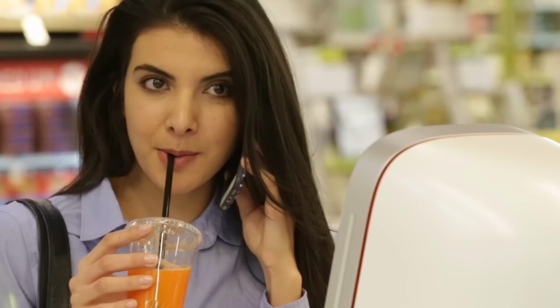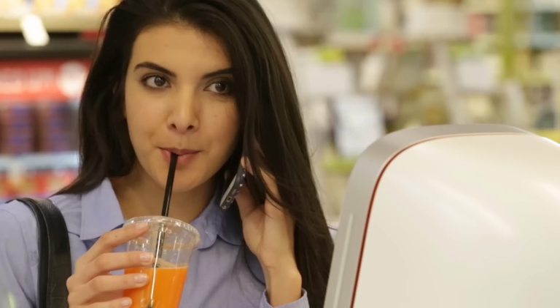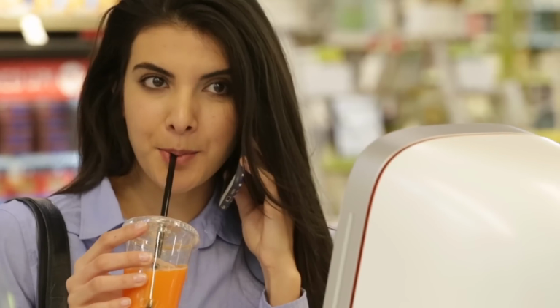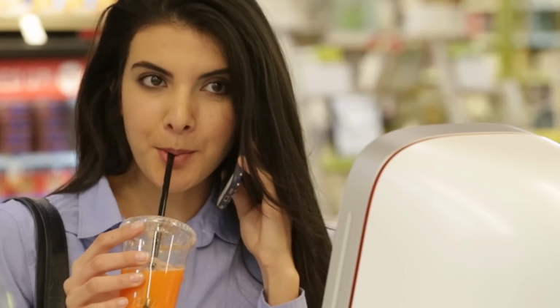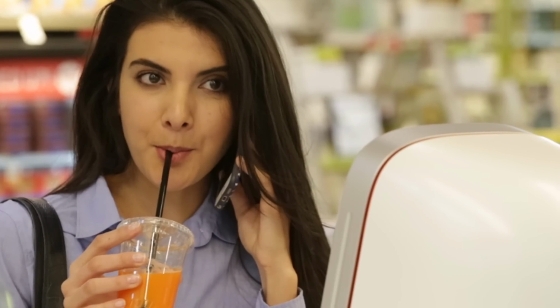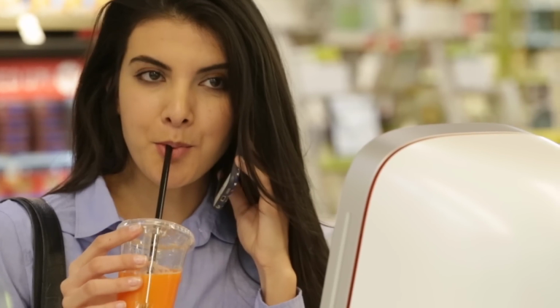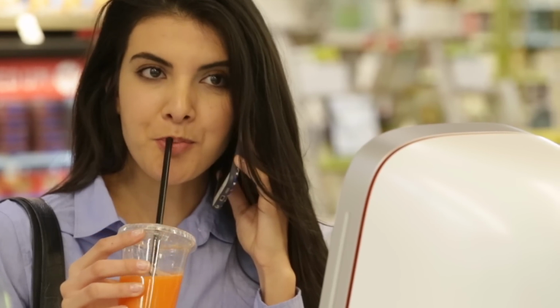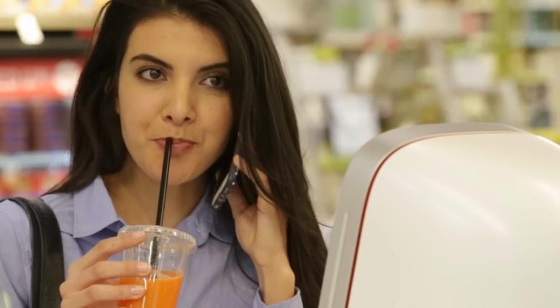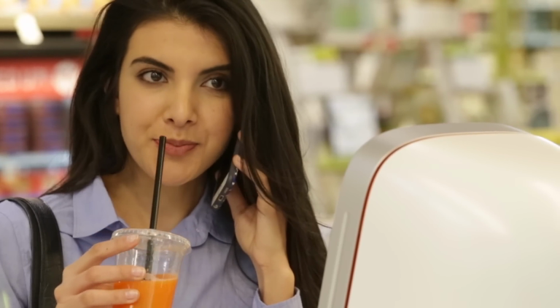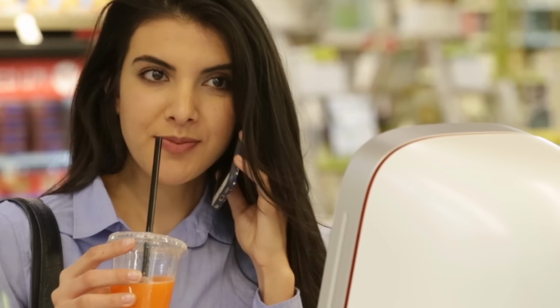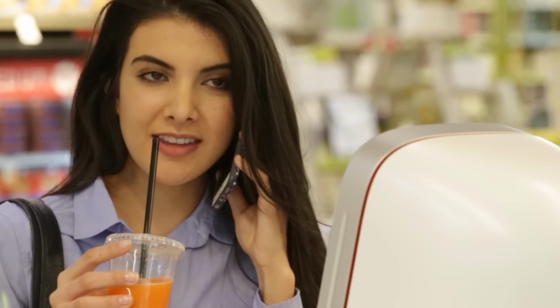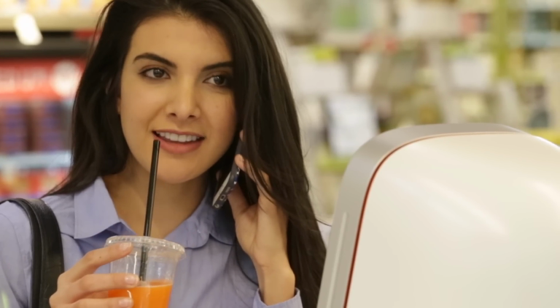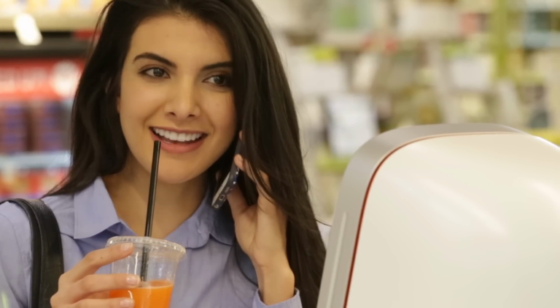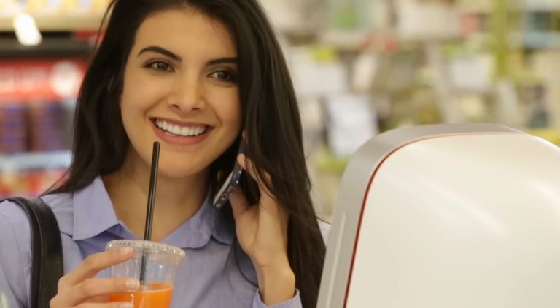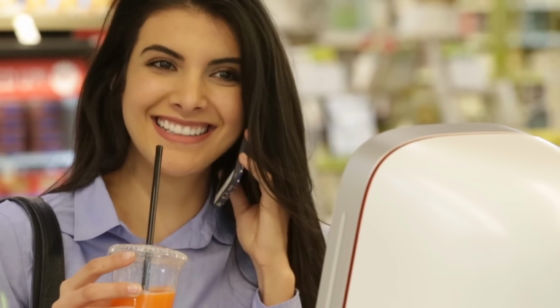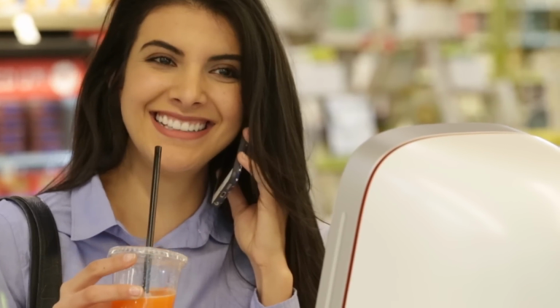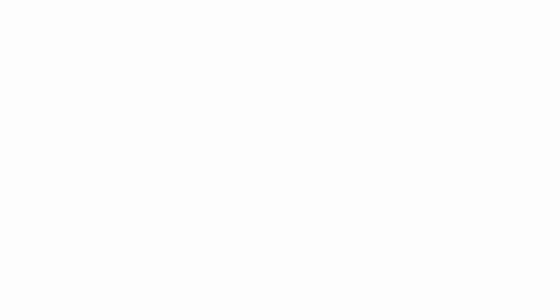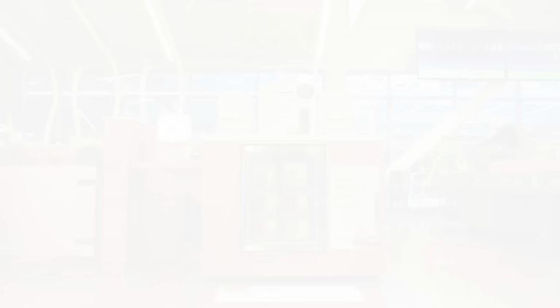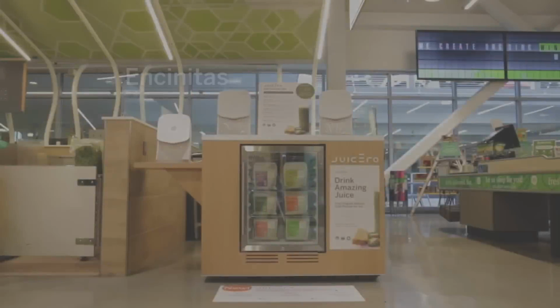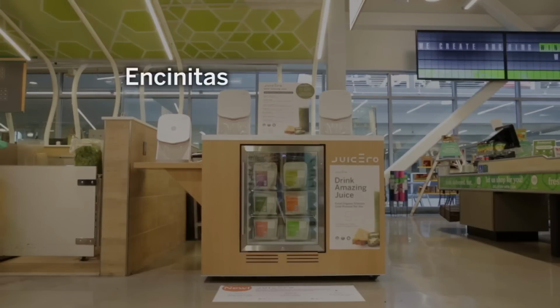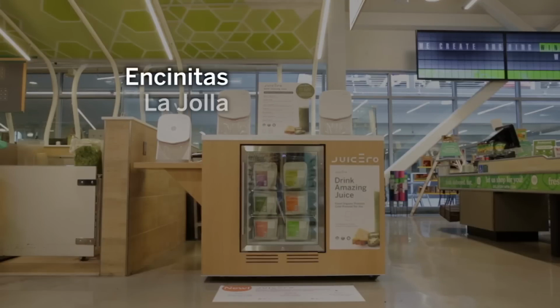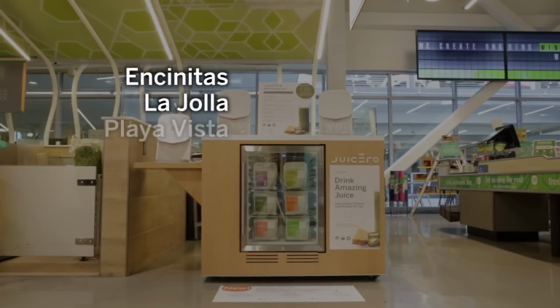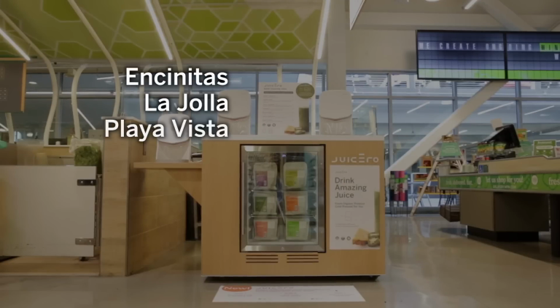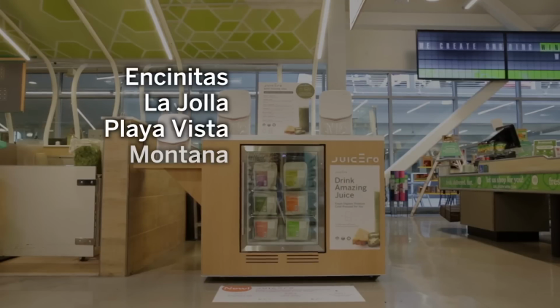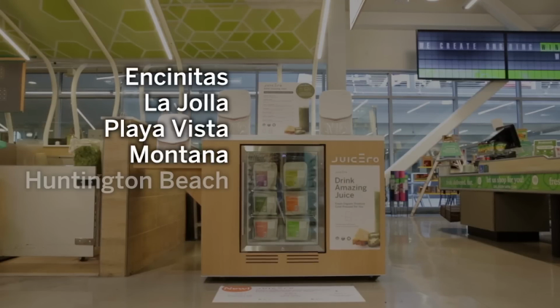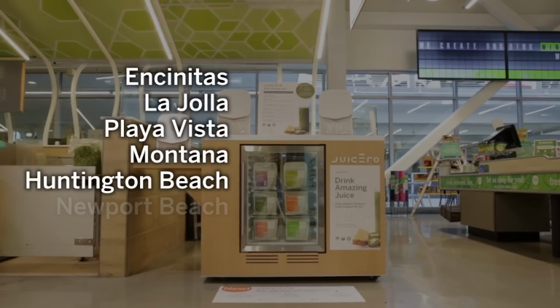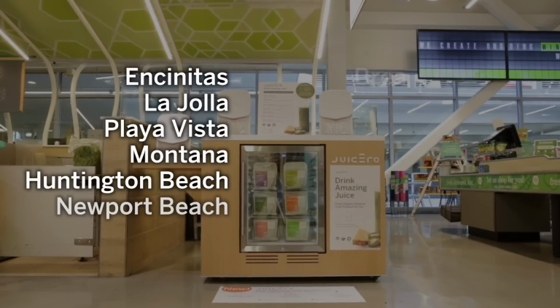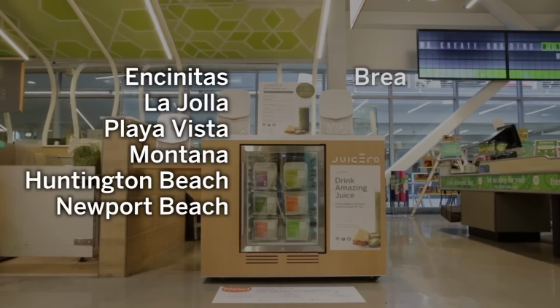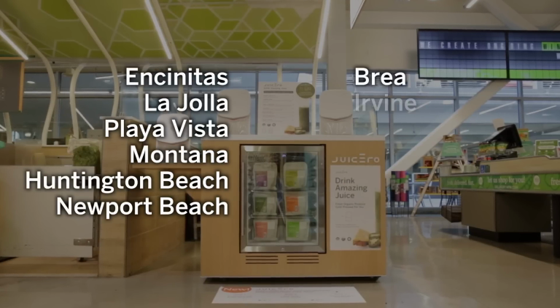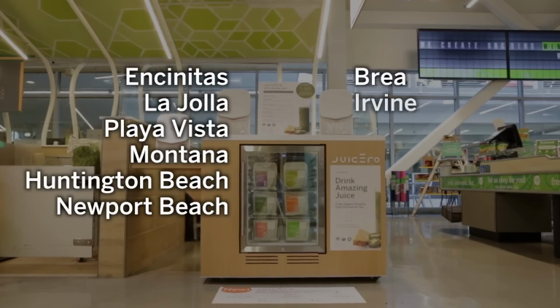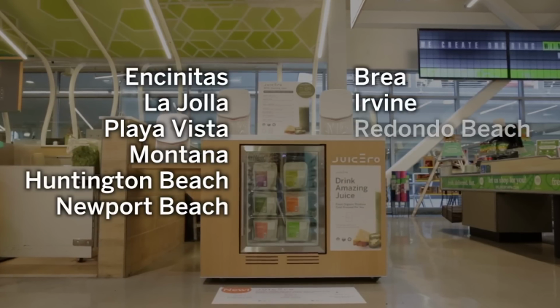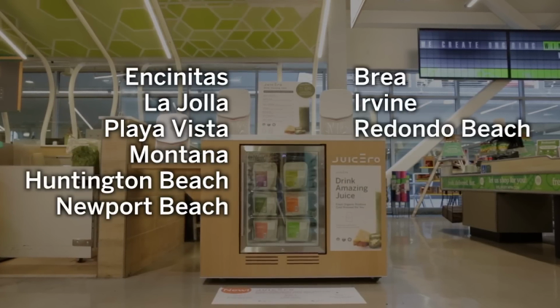We see more fruits and veggies in your future. Try Juicero near you at these select Whole Foods locations.